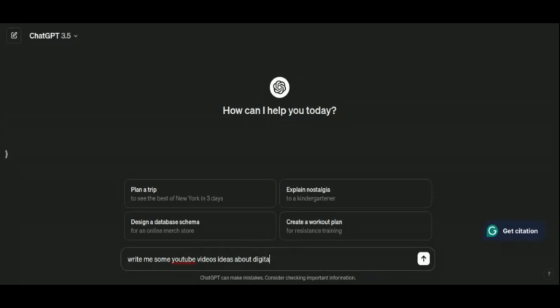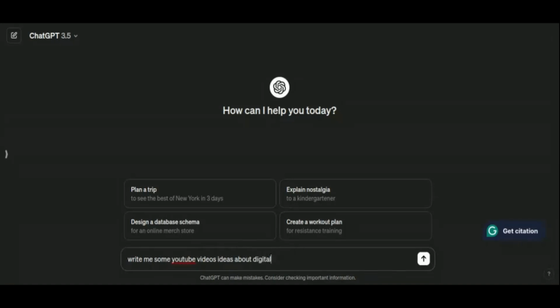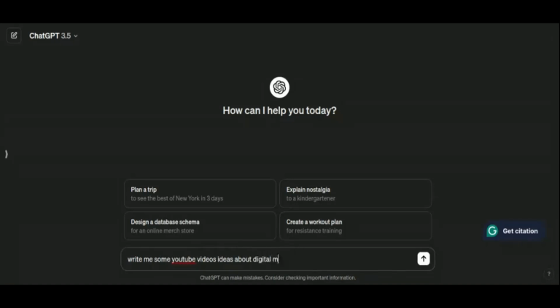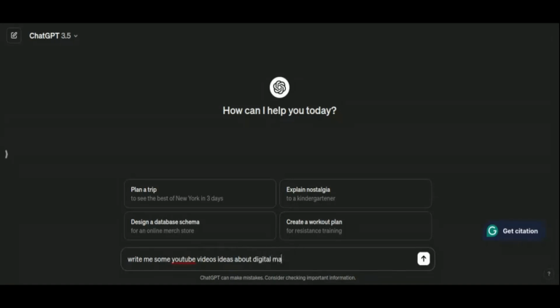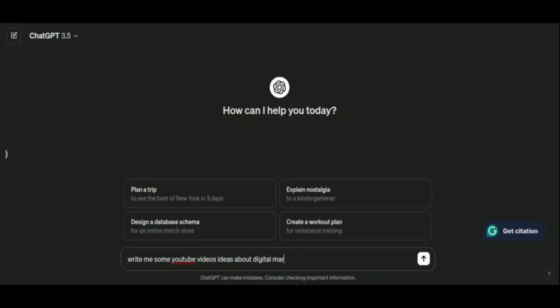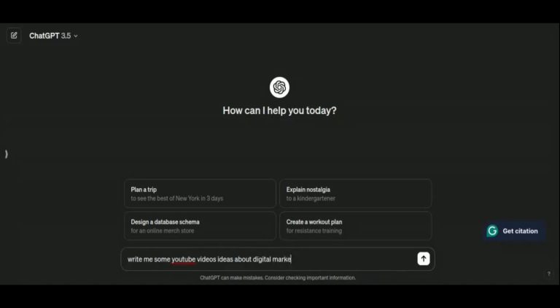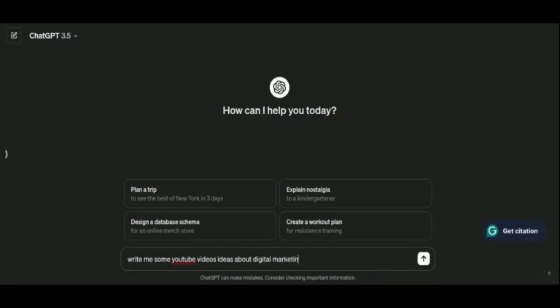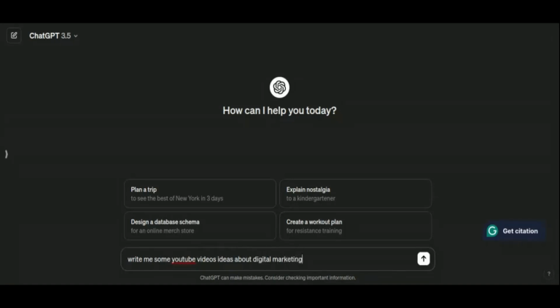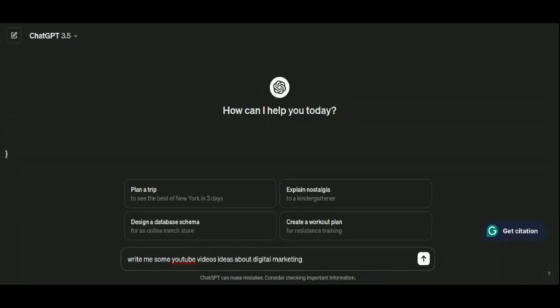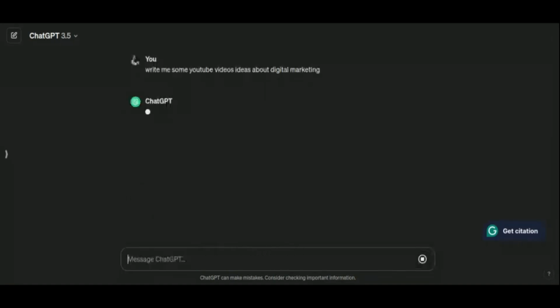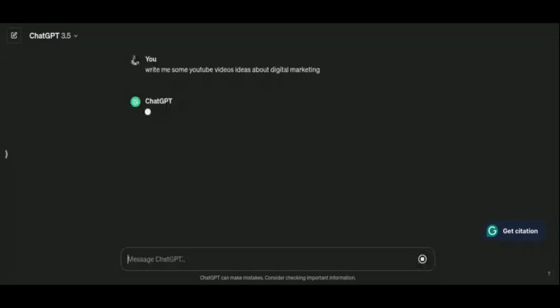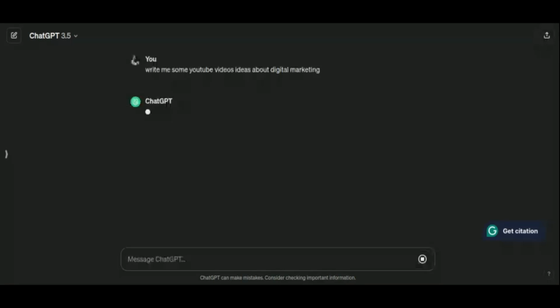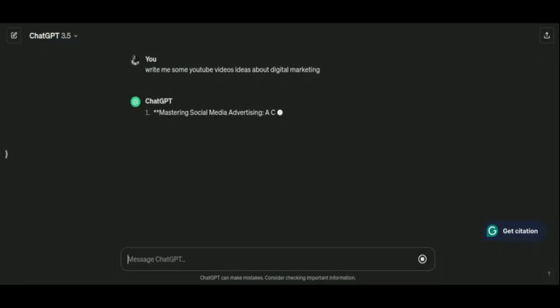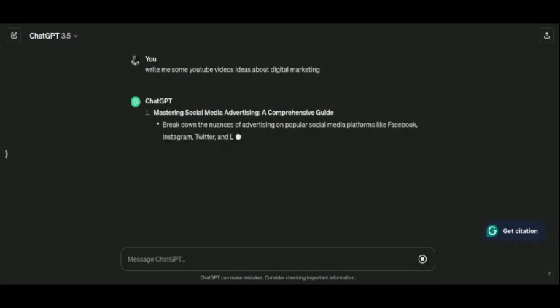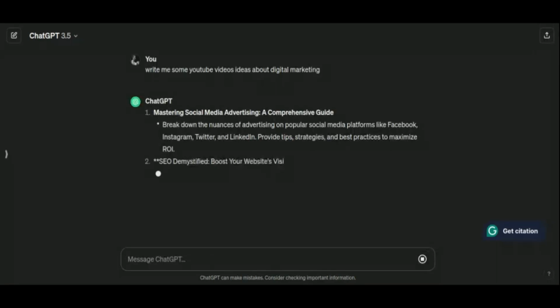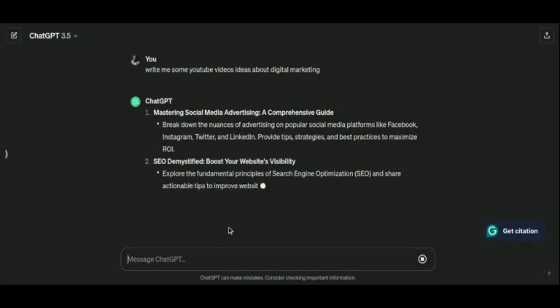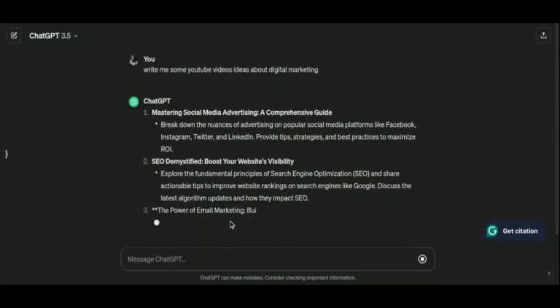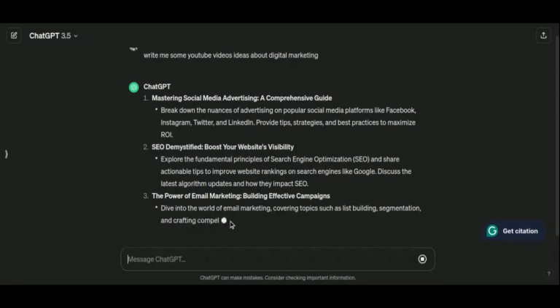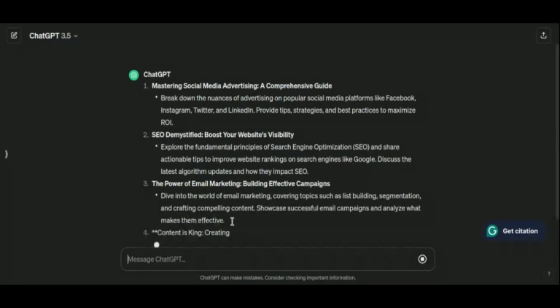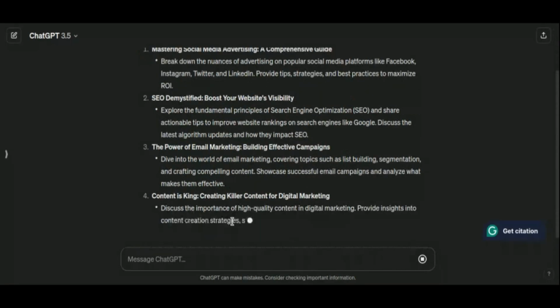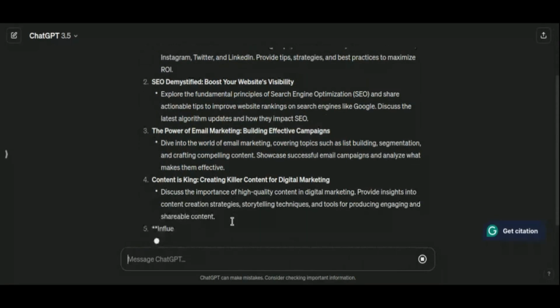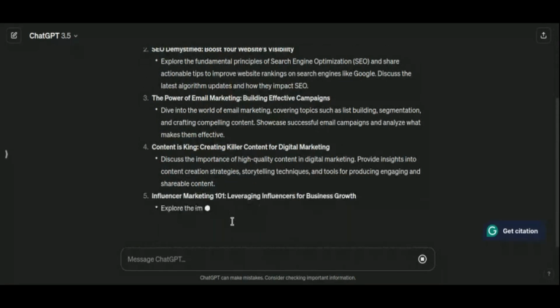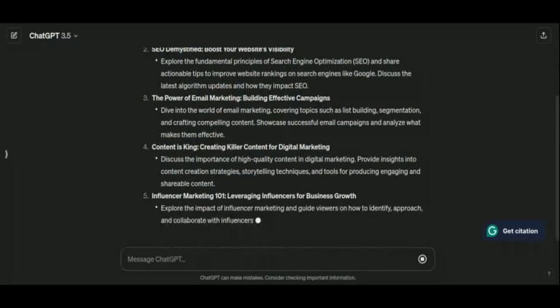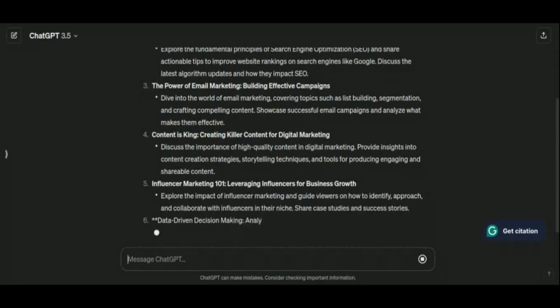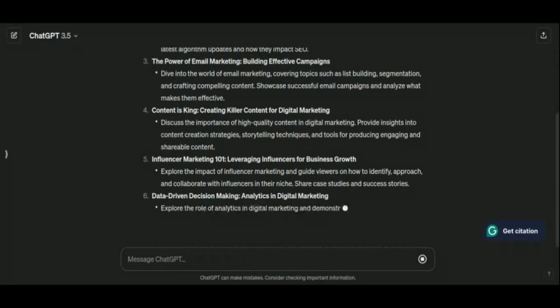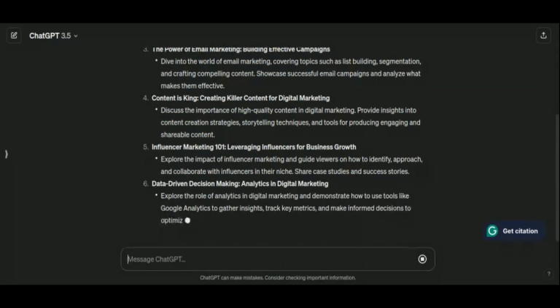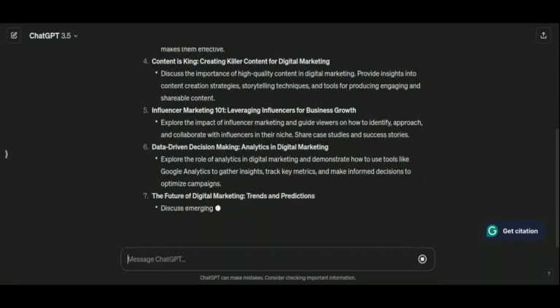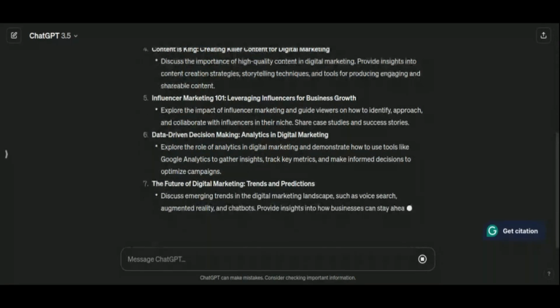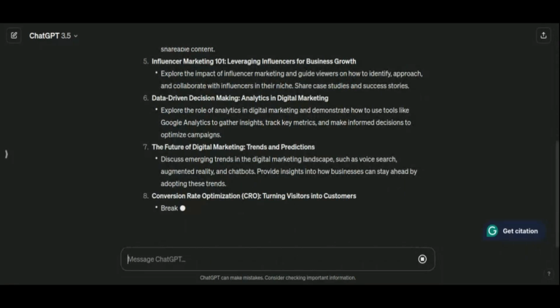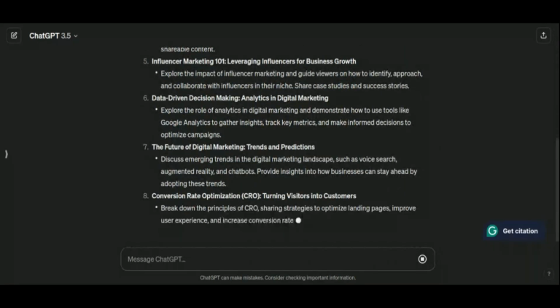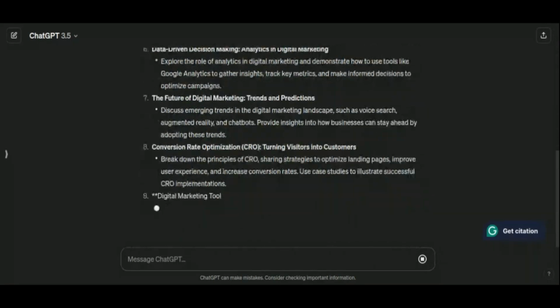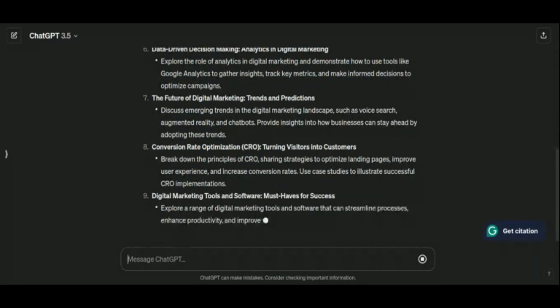Whether you're writing blog articles, designing multimedia presentations, or producing captivating videos, ChatGPT empowers you to achieve more with less effort. By leveraging AI, content creators can focus on what matters most — crafting engaging, high-quality content that resonates with audiences.